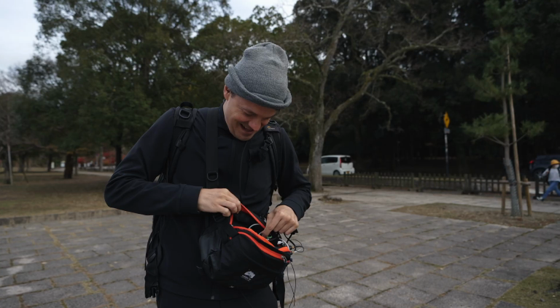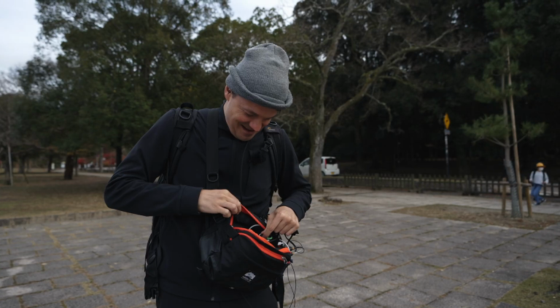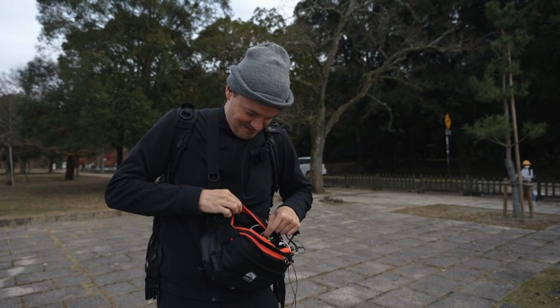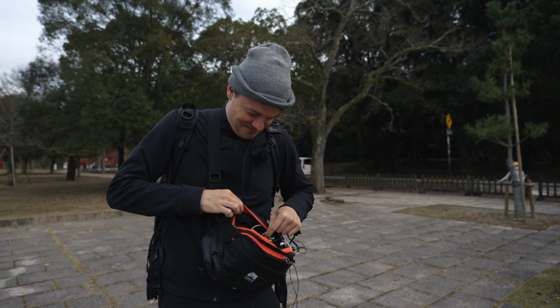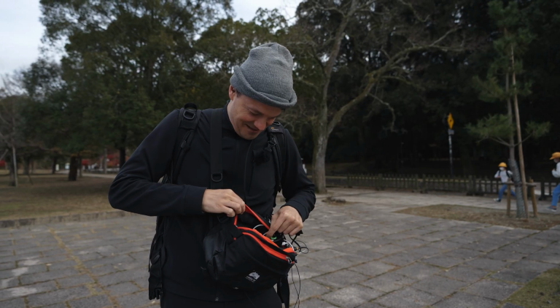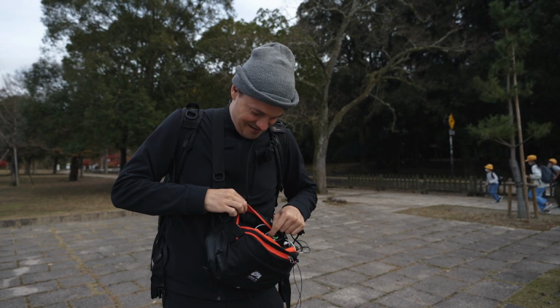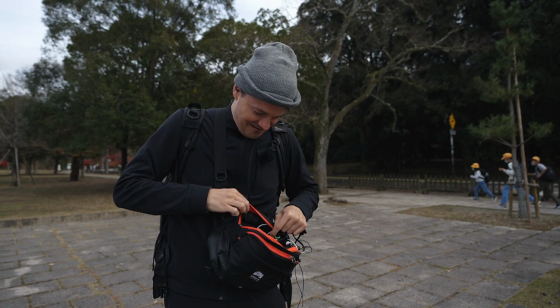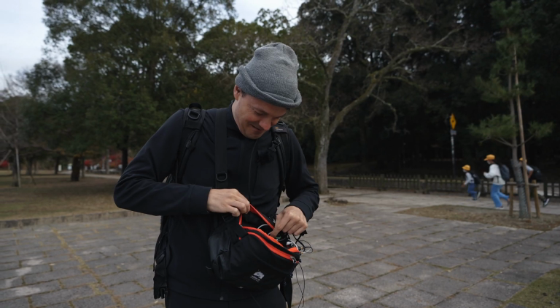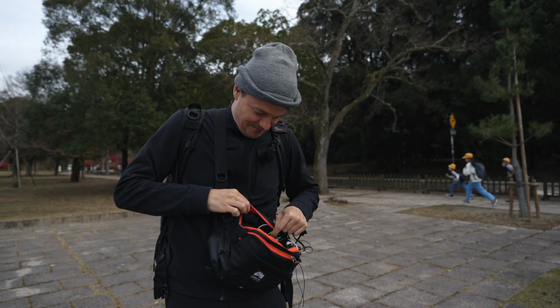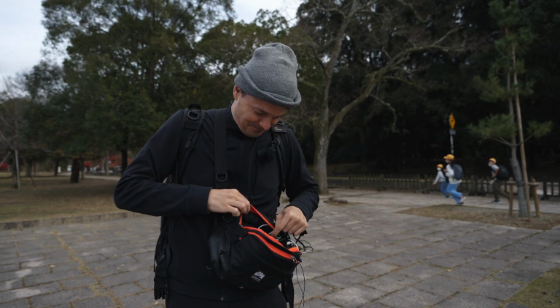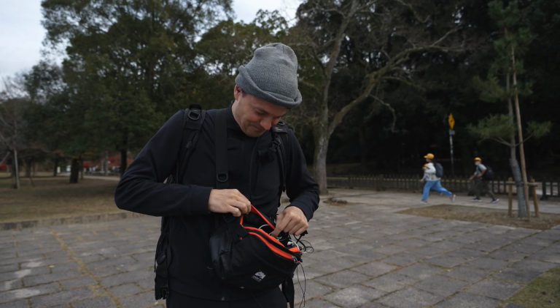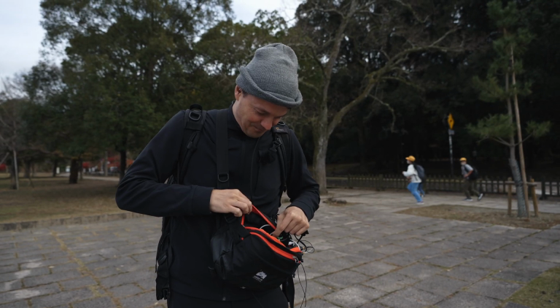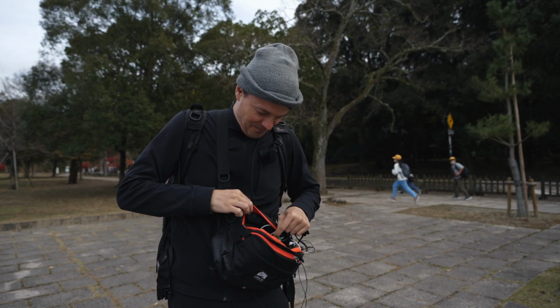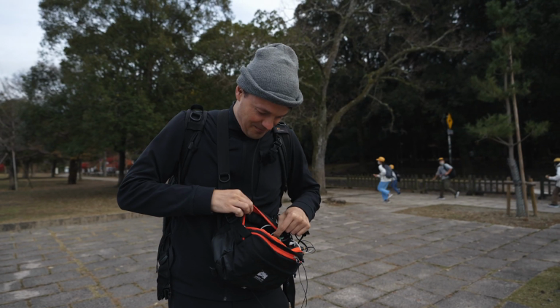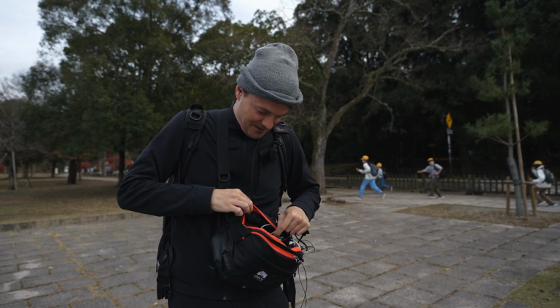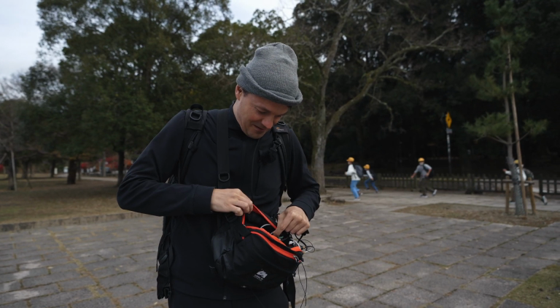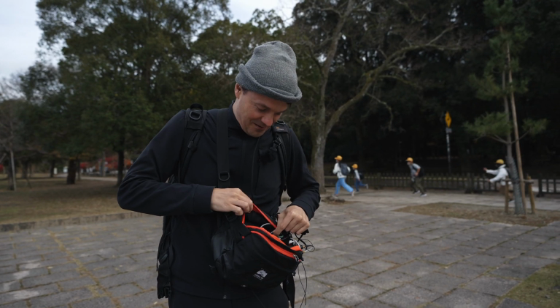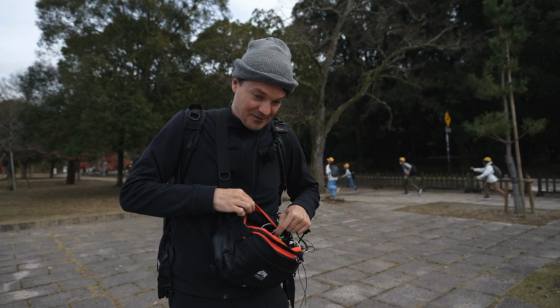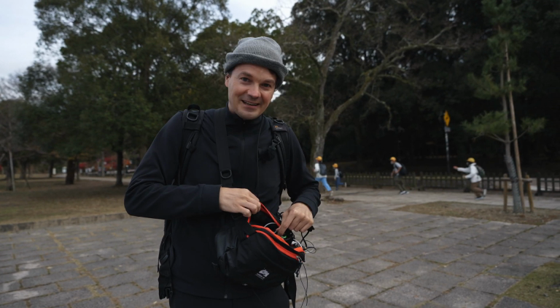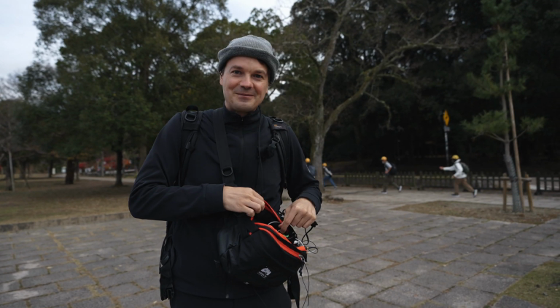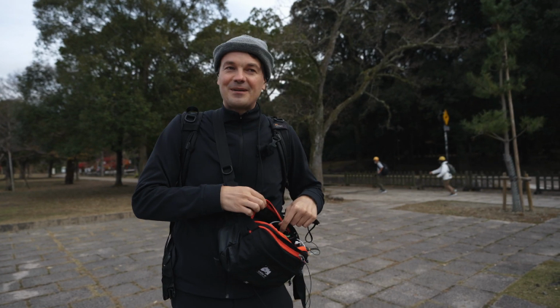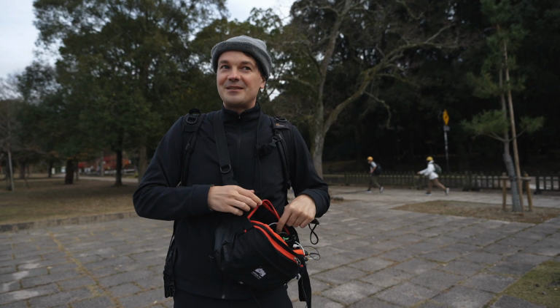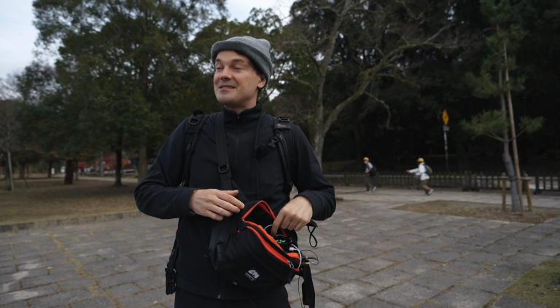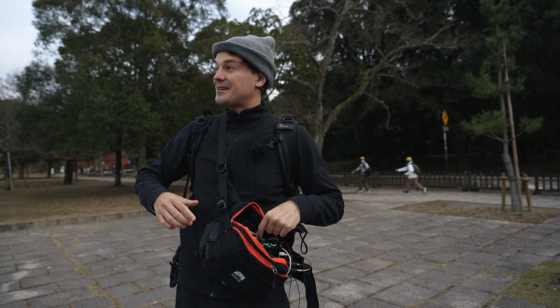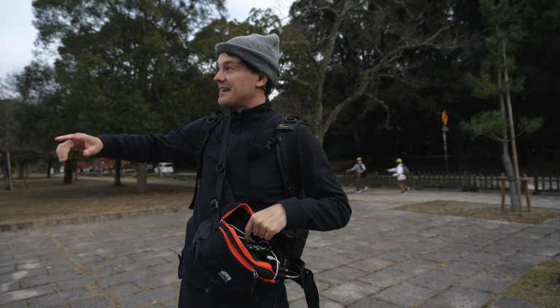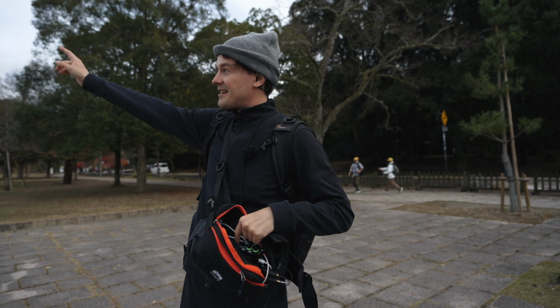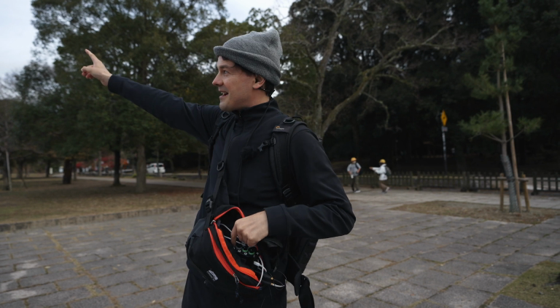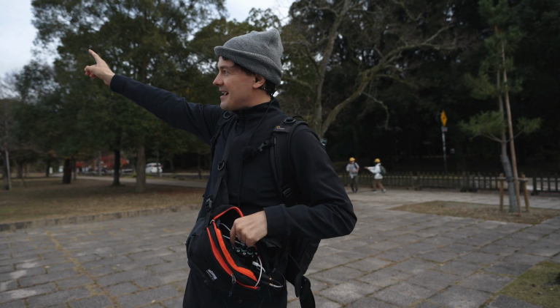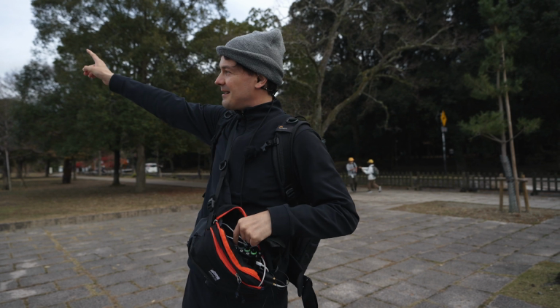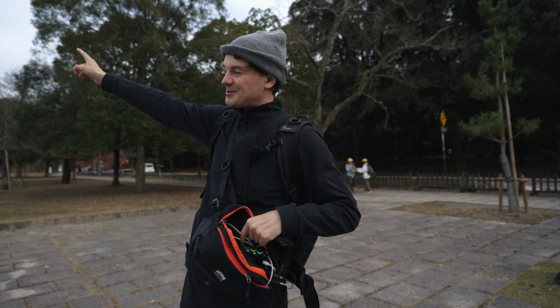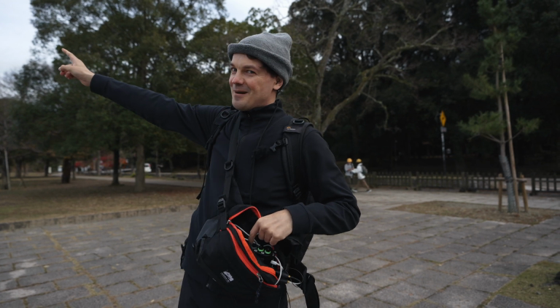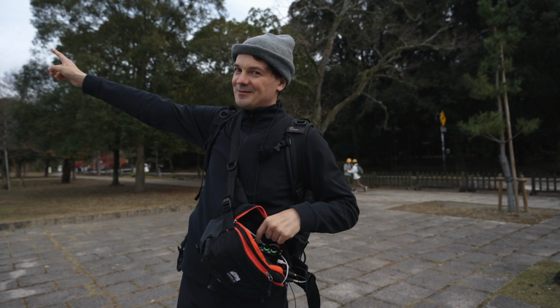That was really tough. All right, now let's see if we can get up to the mountain.